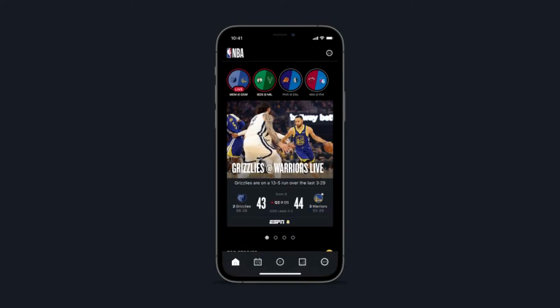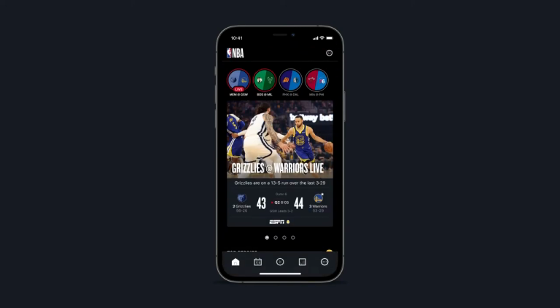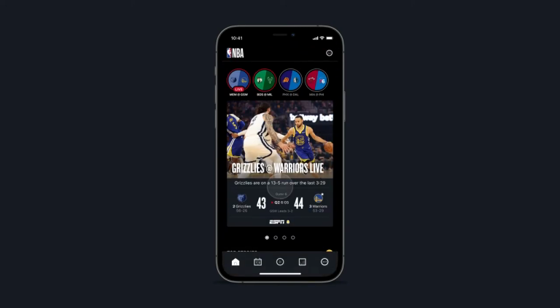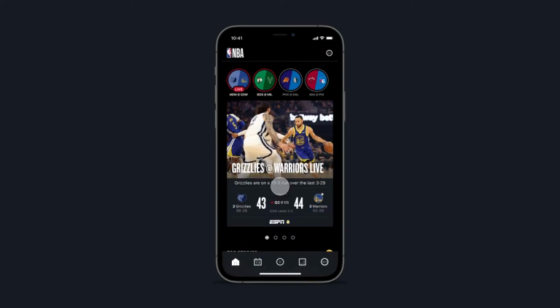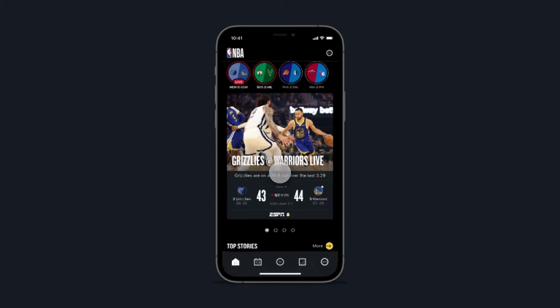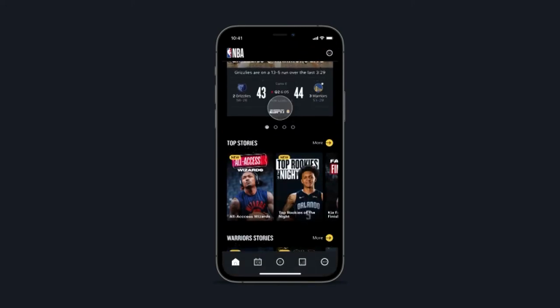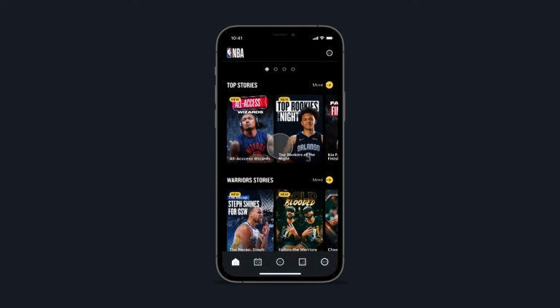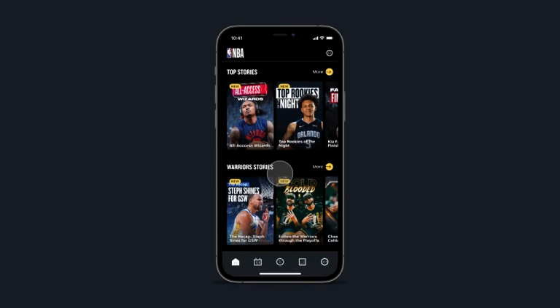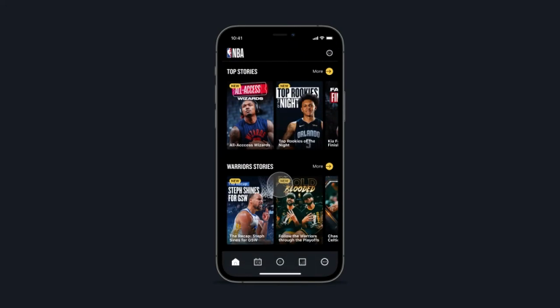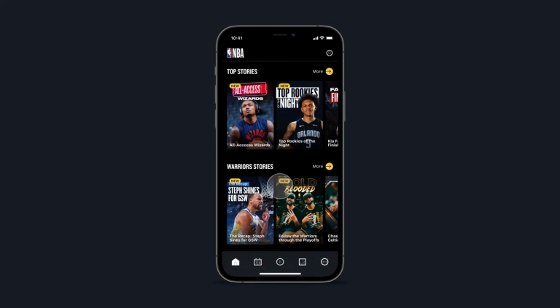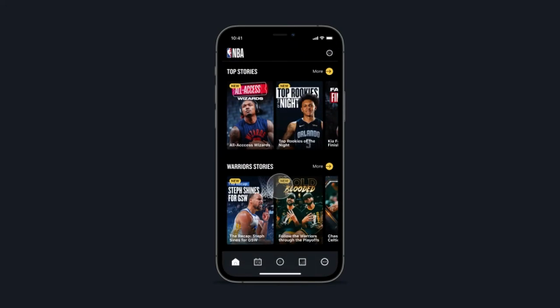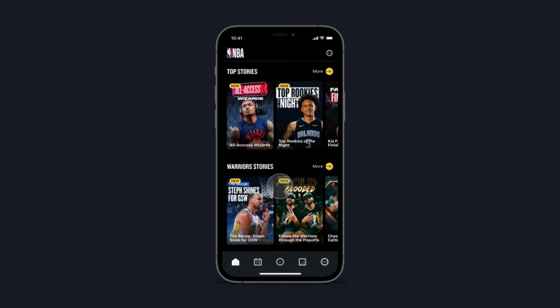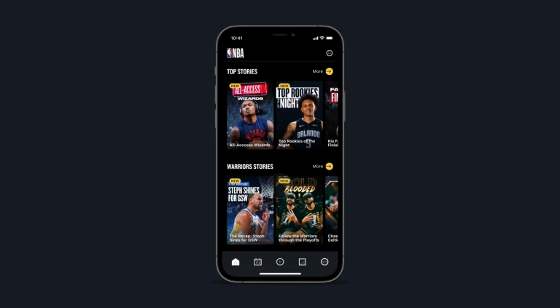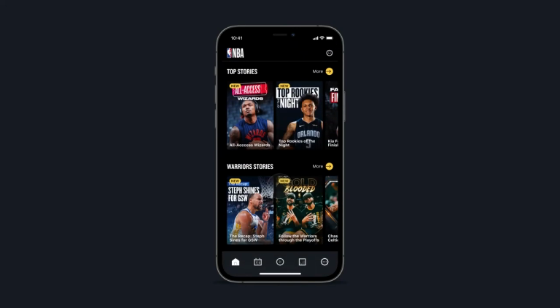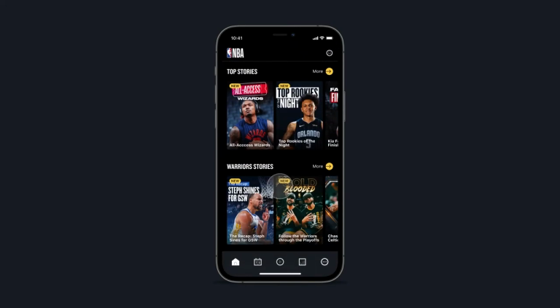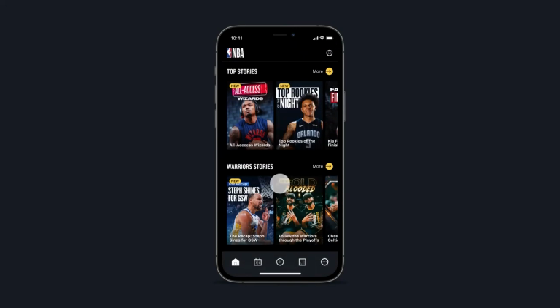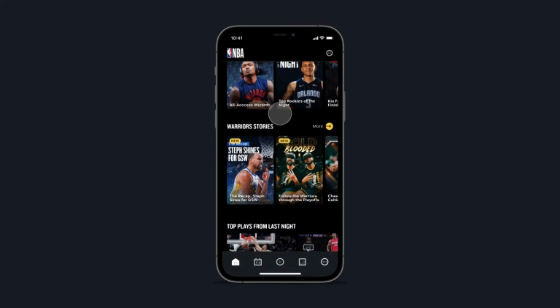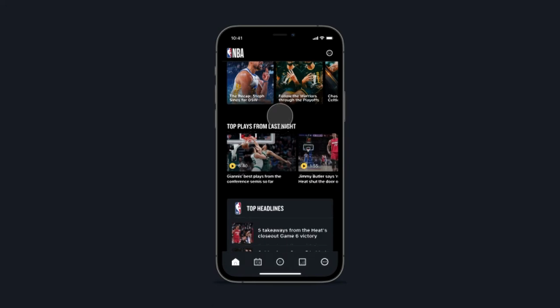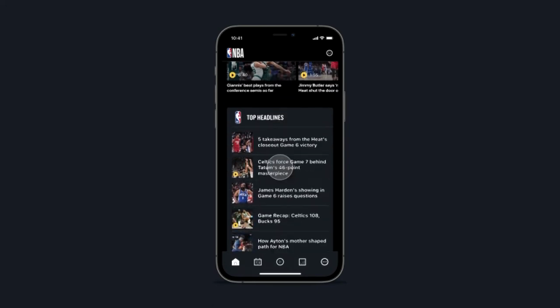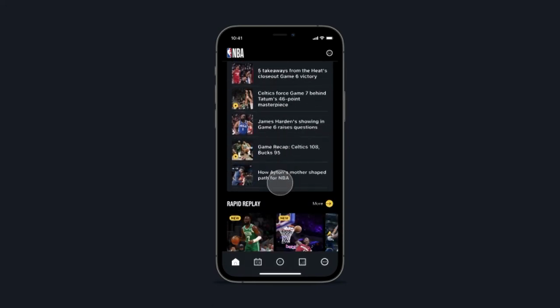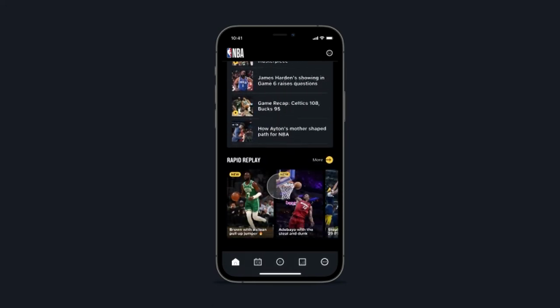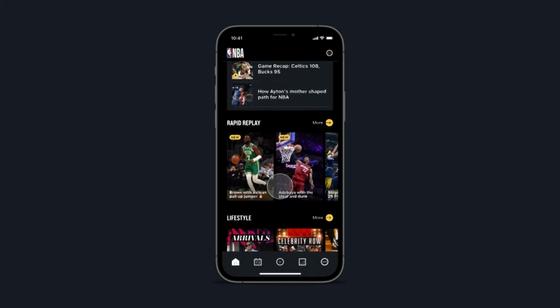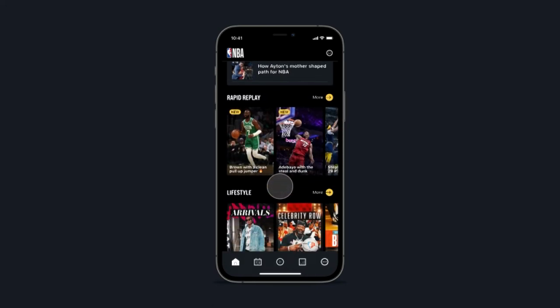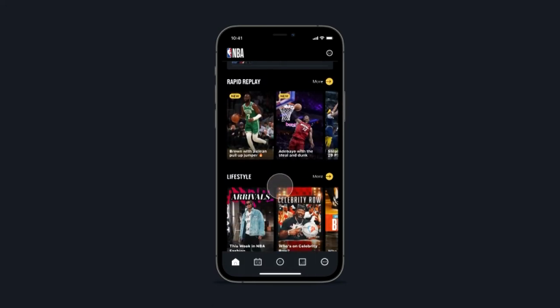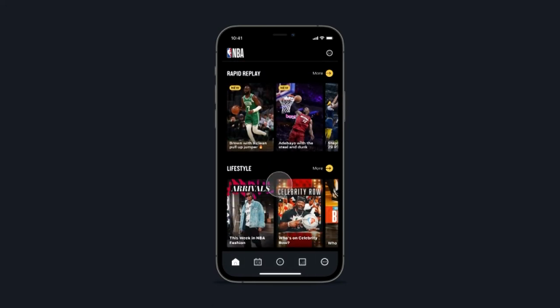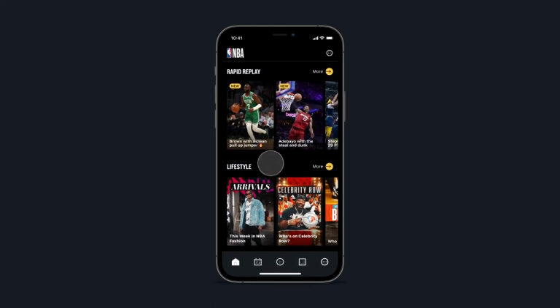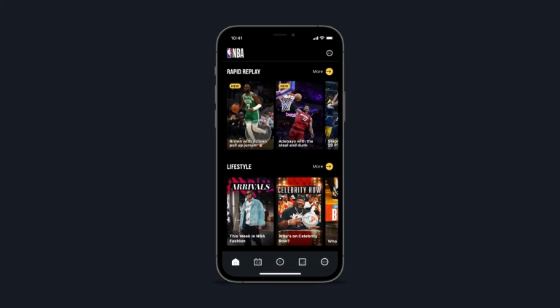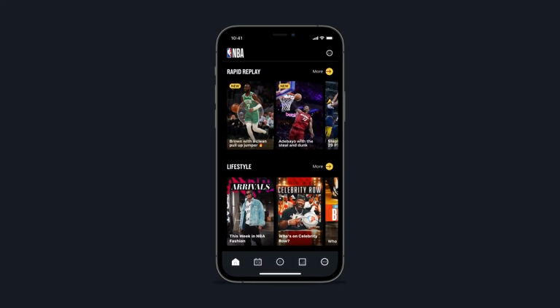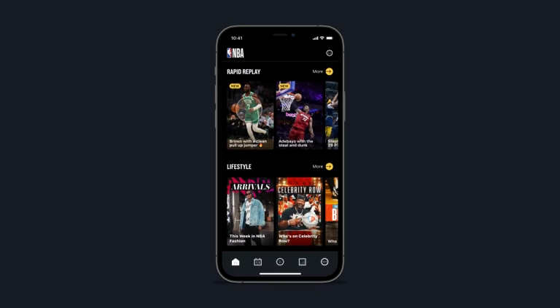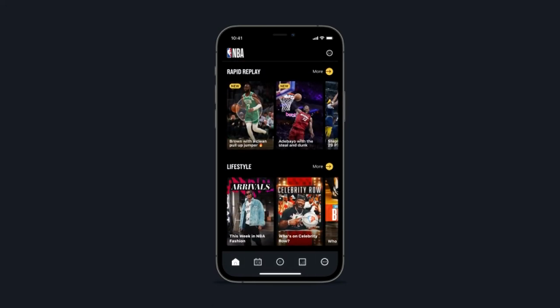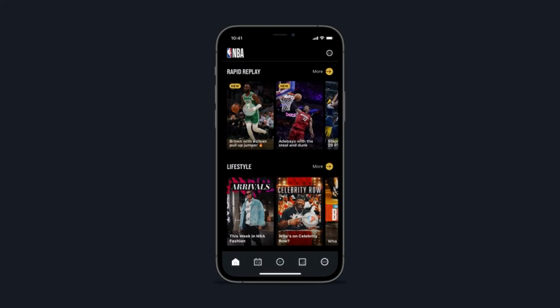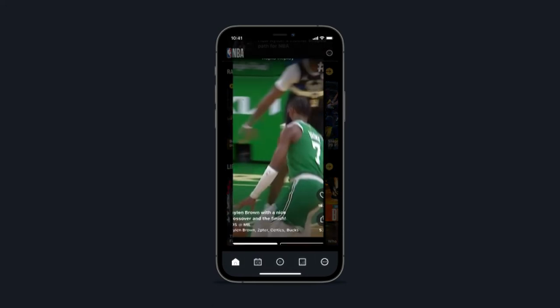Take a deep dive into the culture and lifestyle of the NBA with a brand-new immersive full-screen vertical video feed.